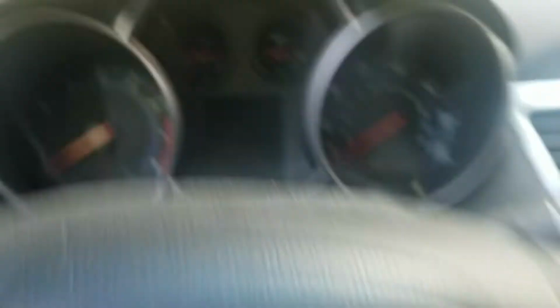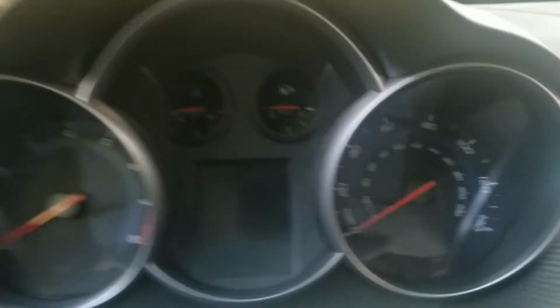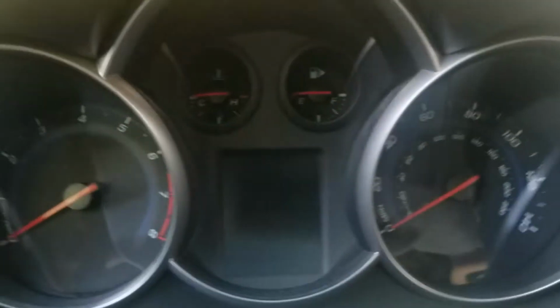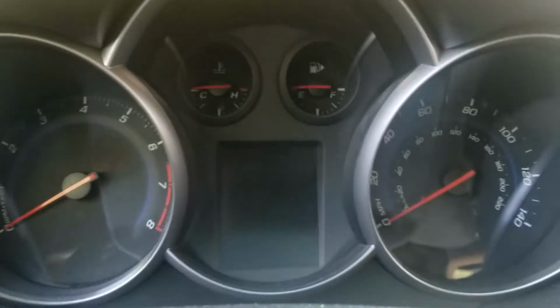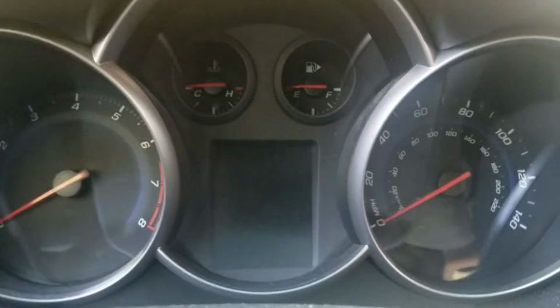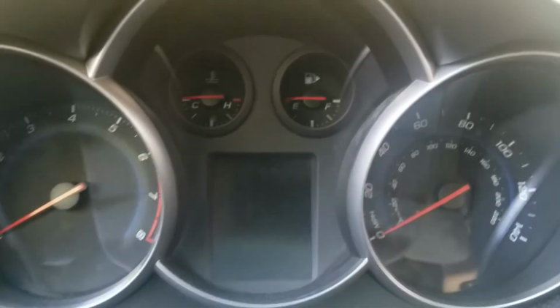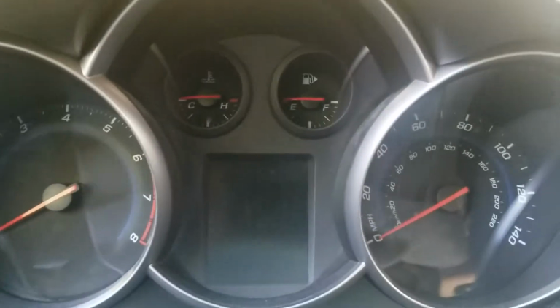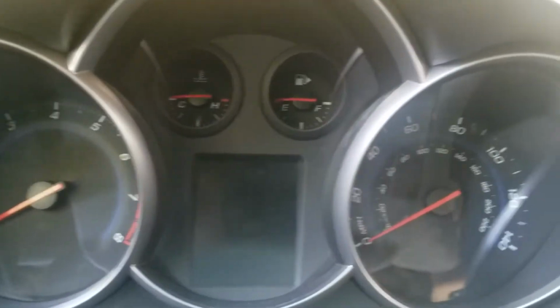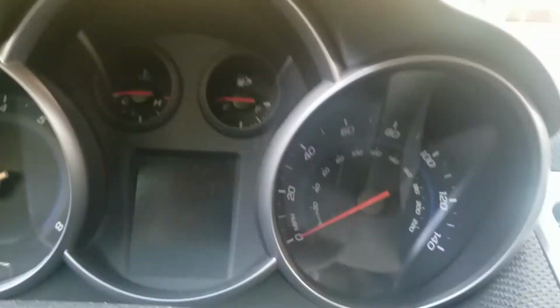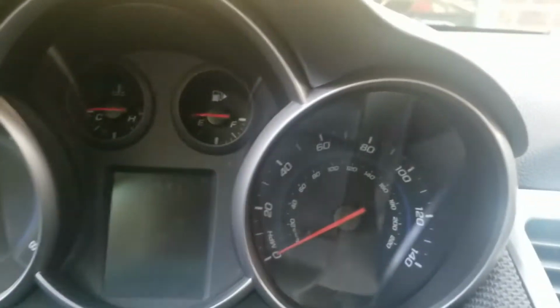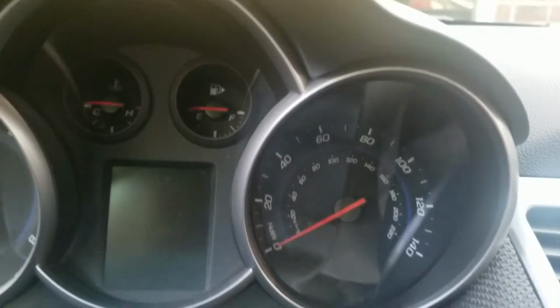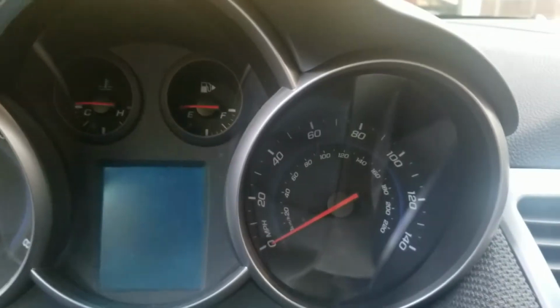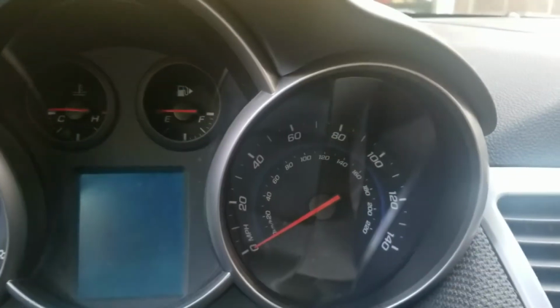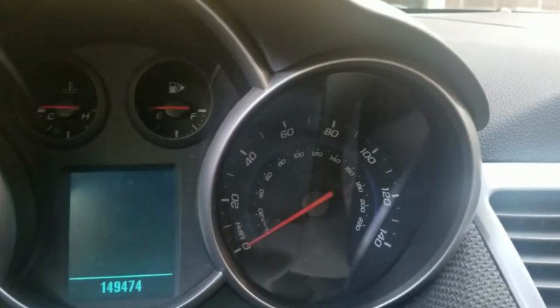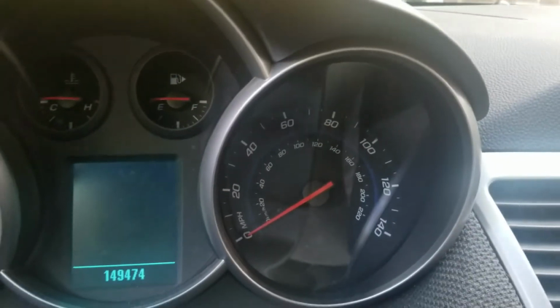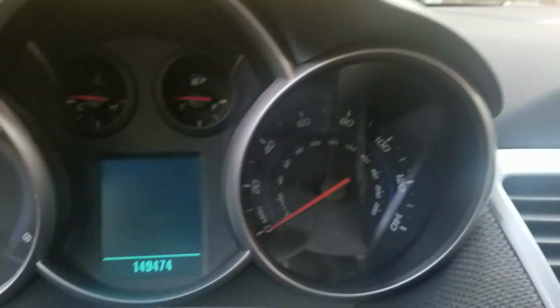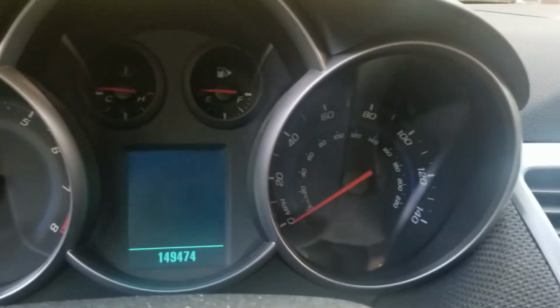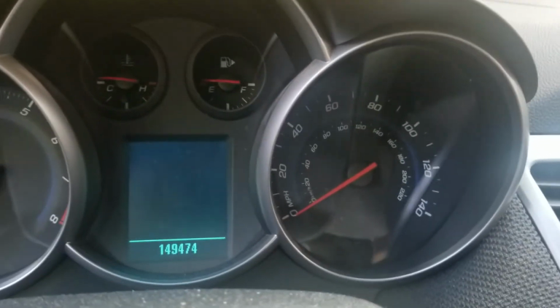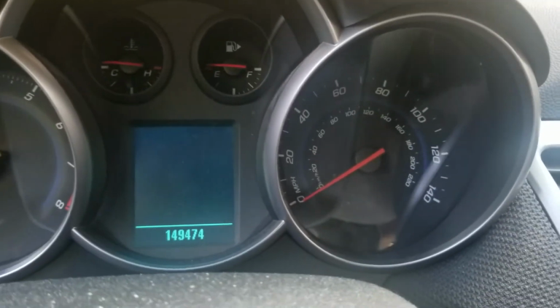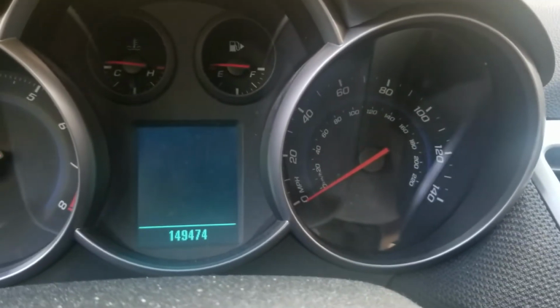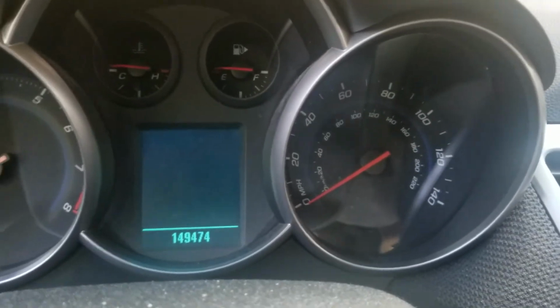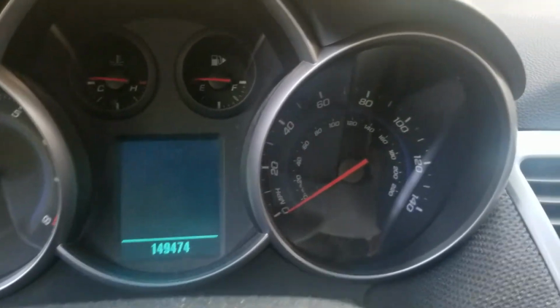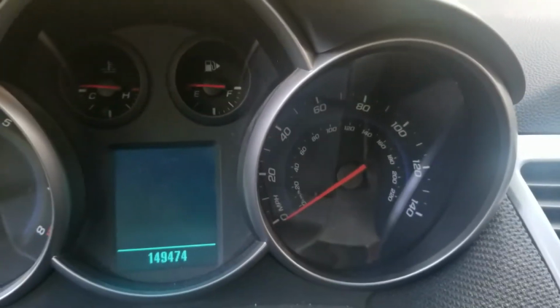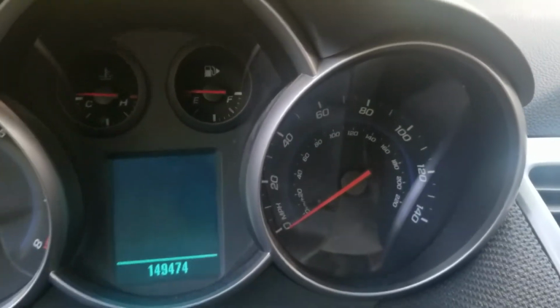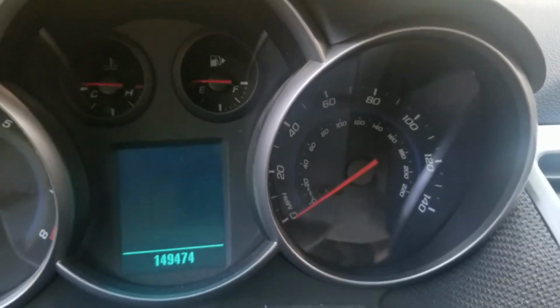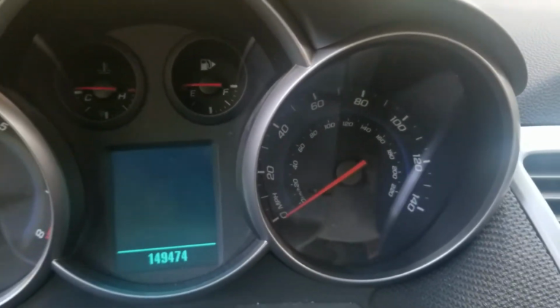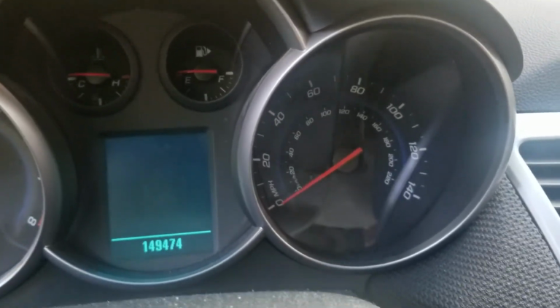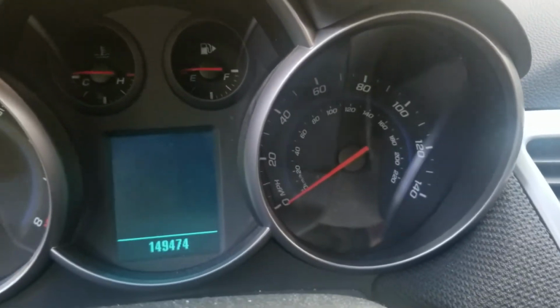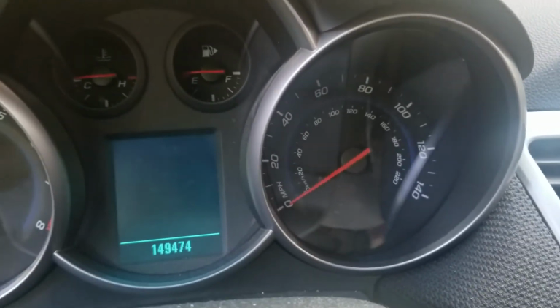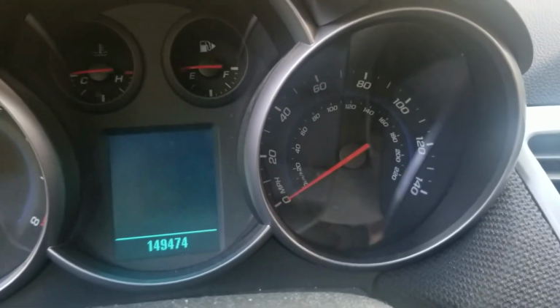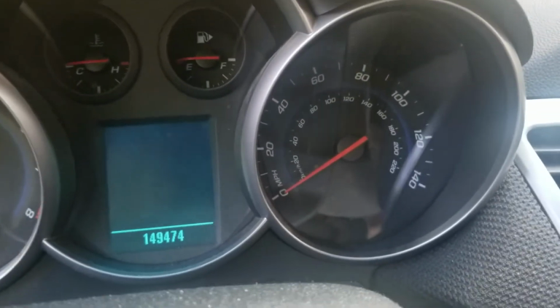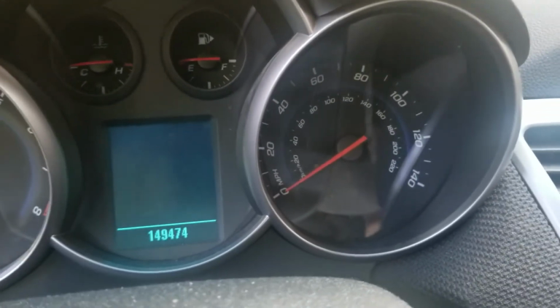Here's the speedometer. If you want temperature, this vehicle has 149,474 miles on it.